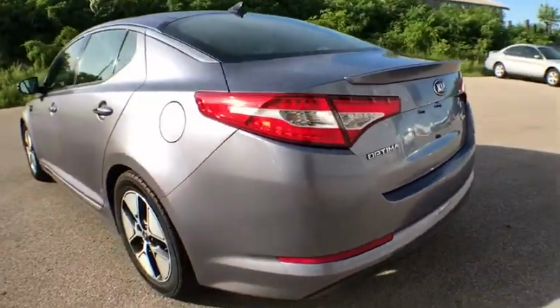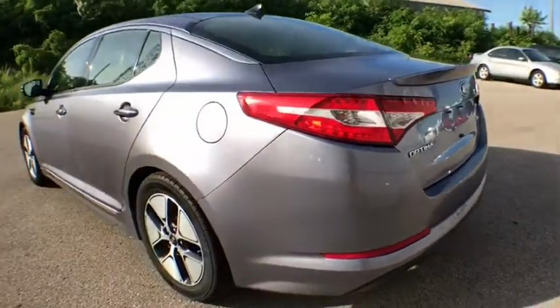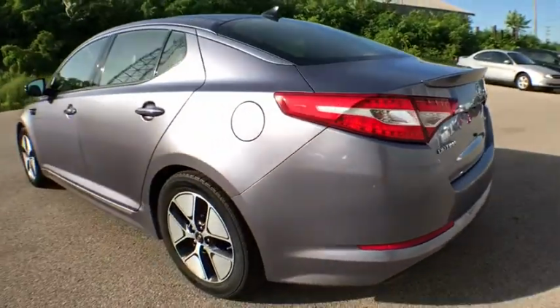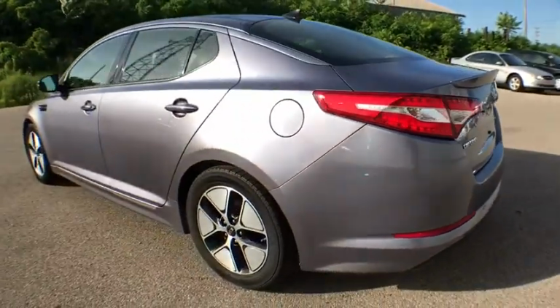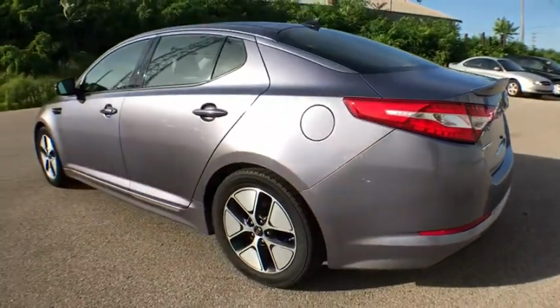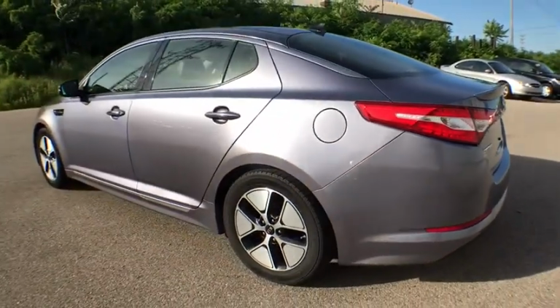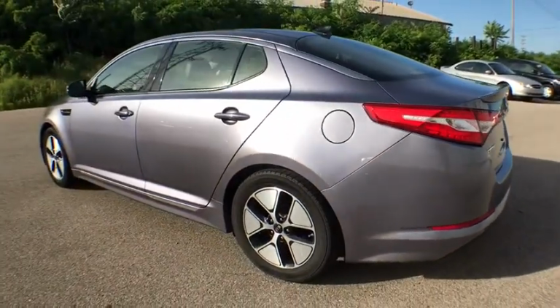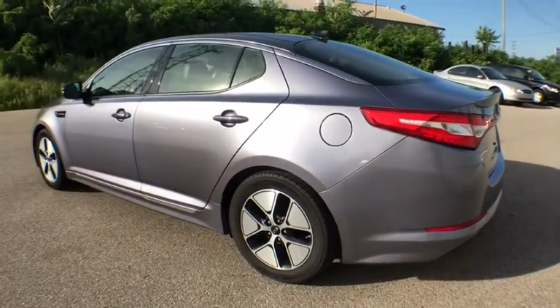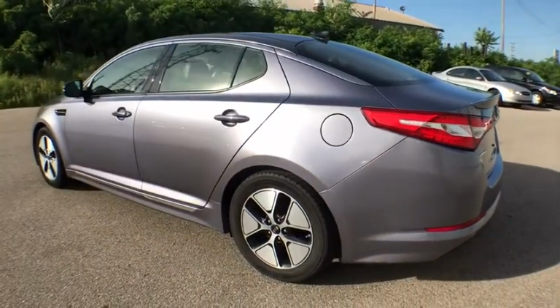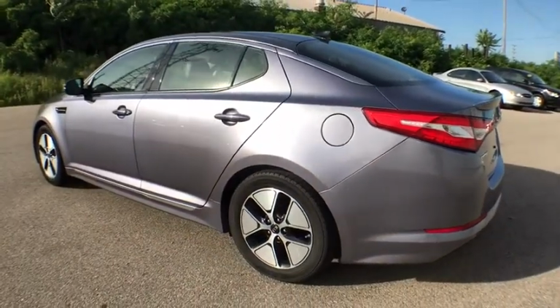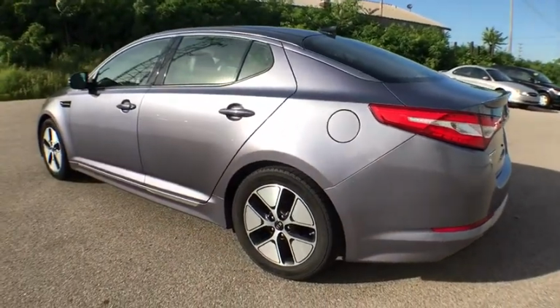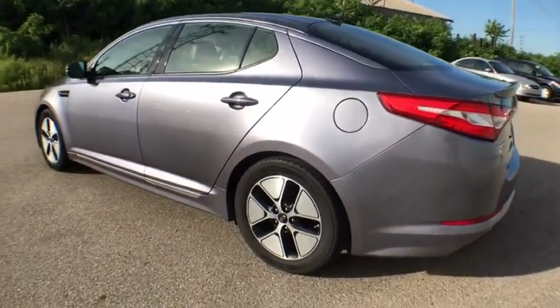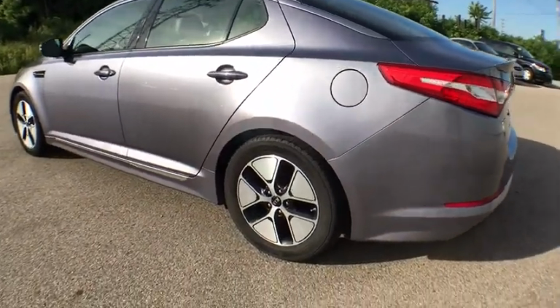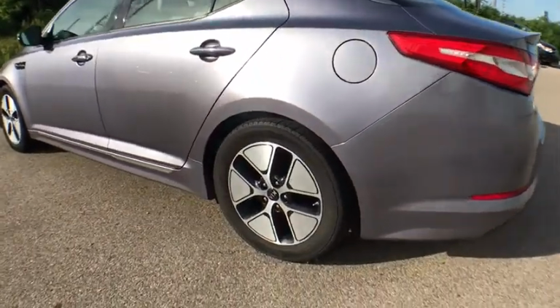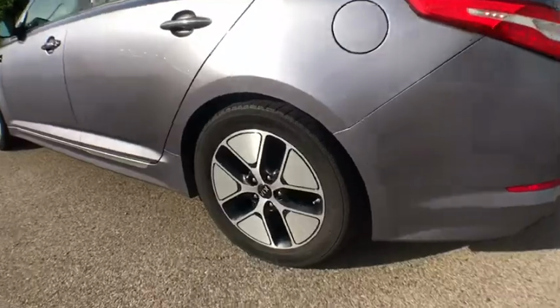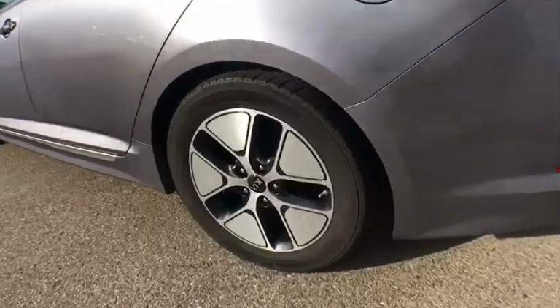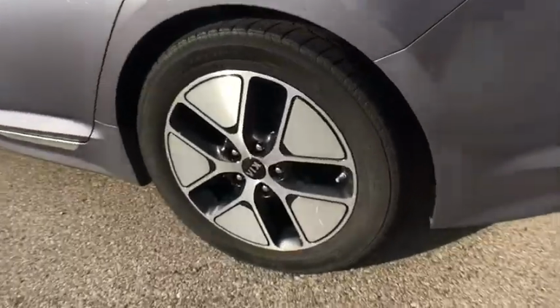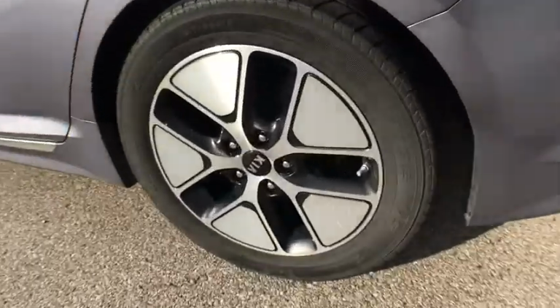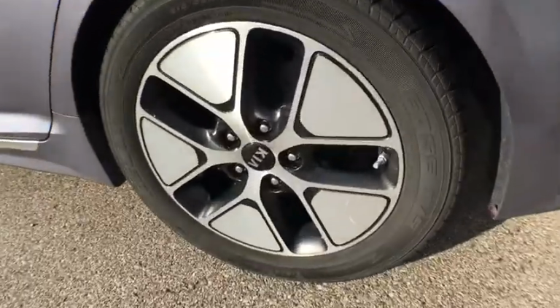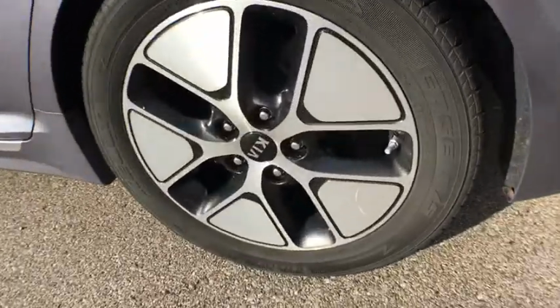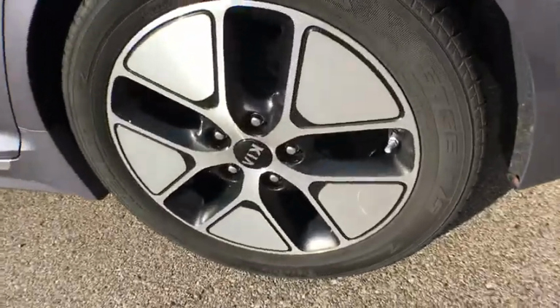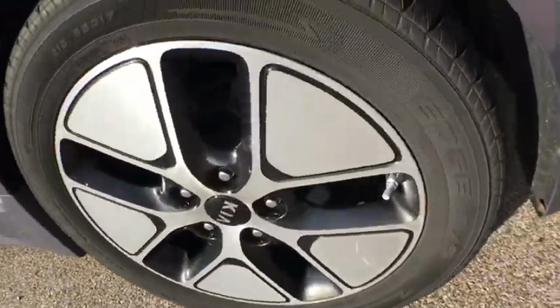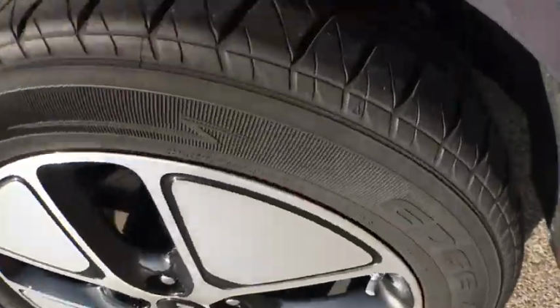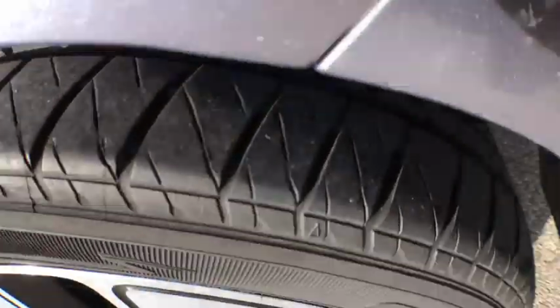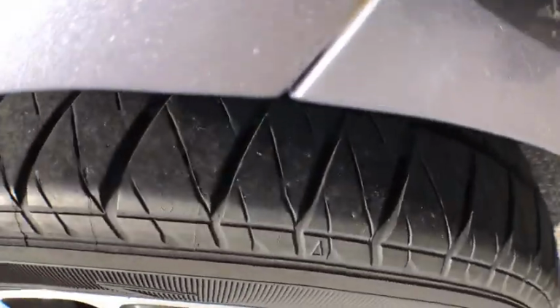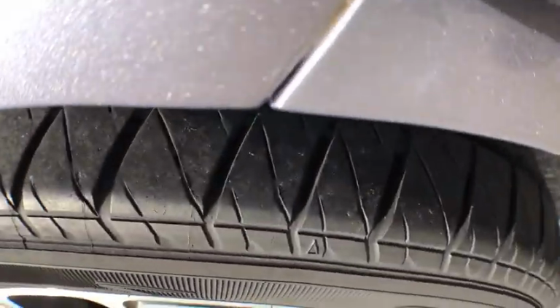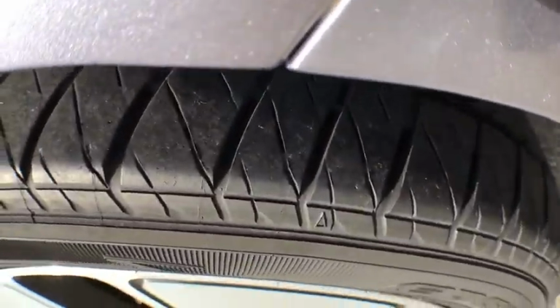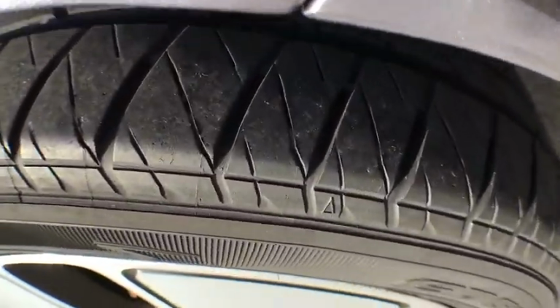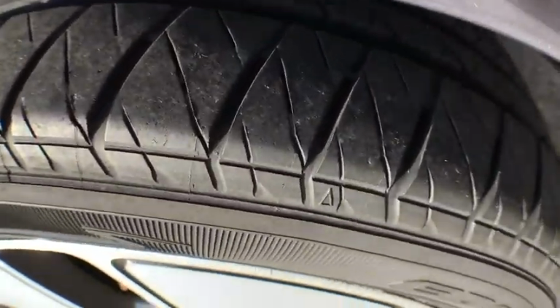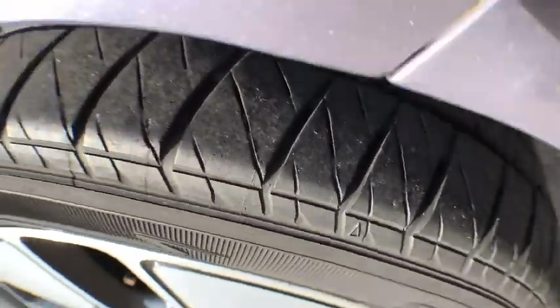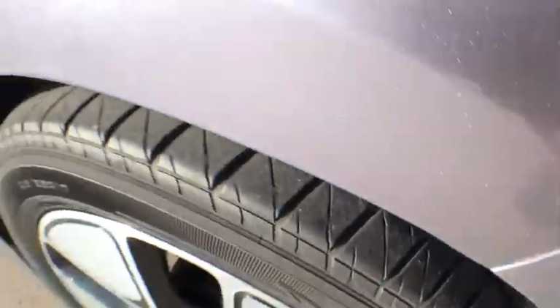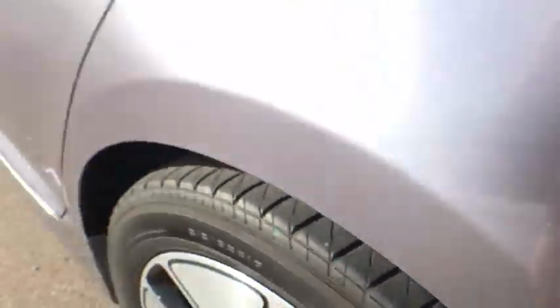This vehicle has less than 135,000 miles. Here are some of this vehicle's great options.